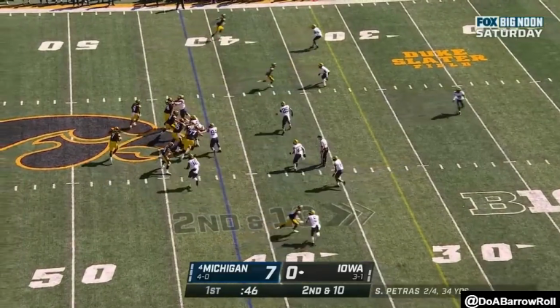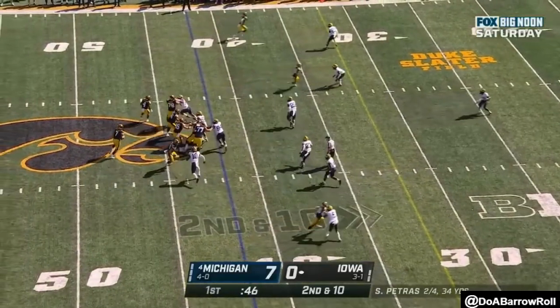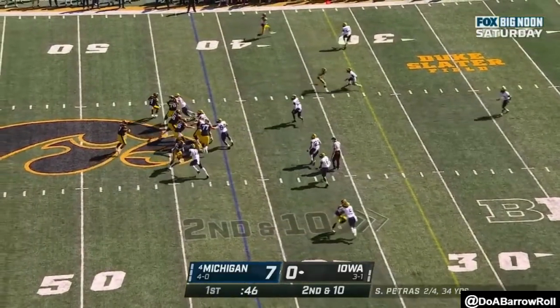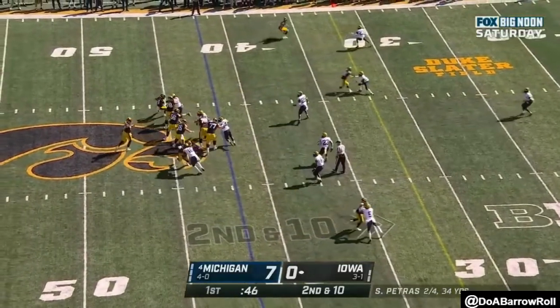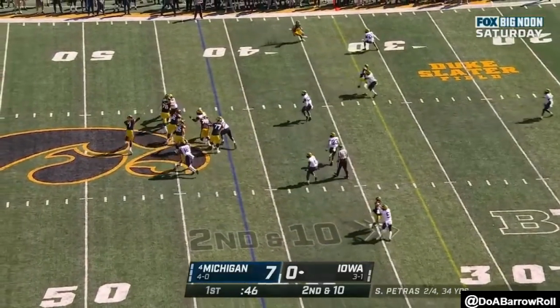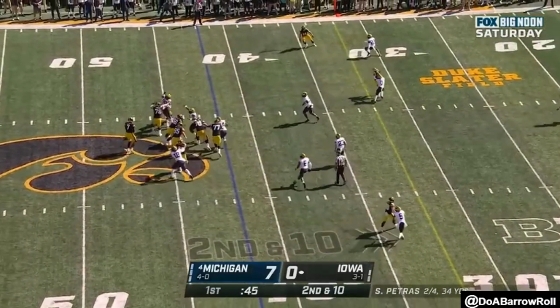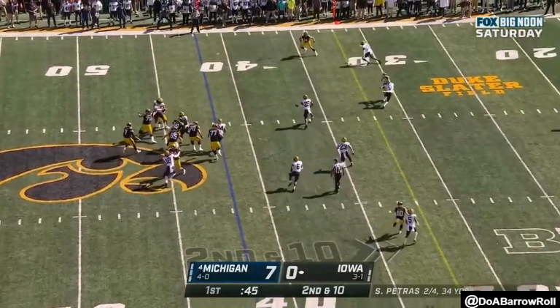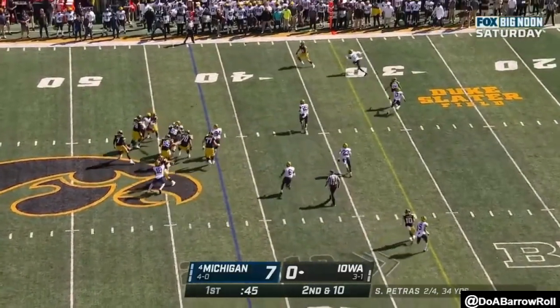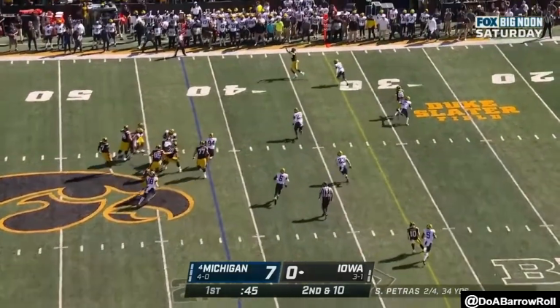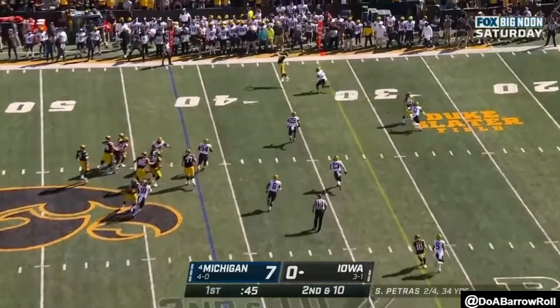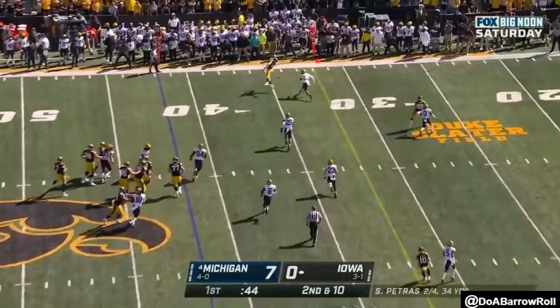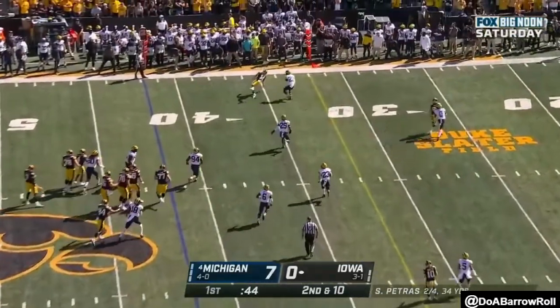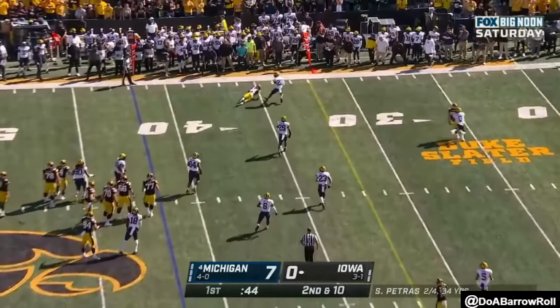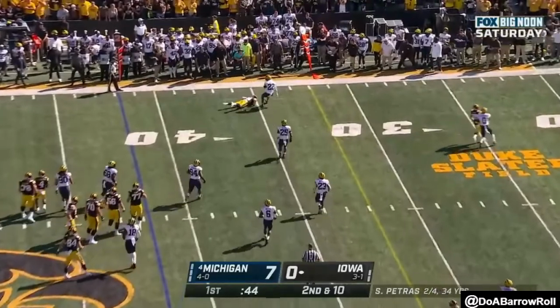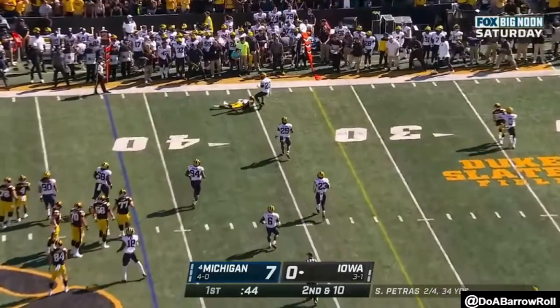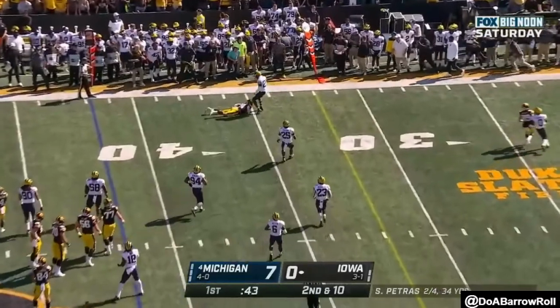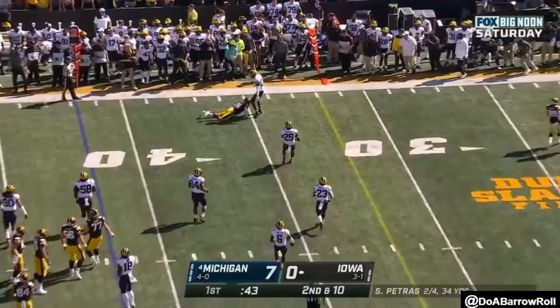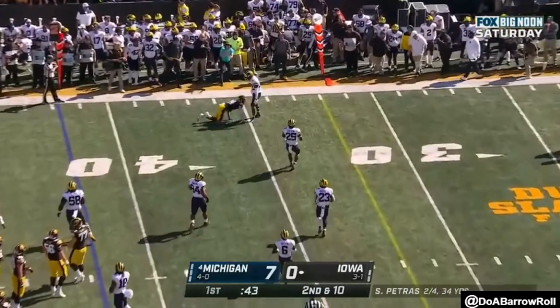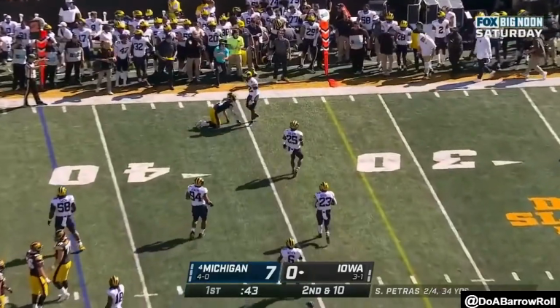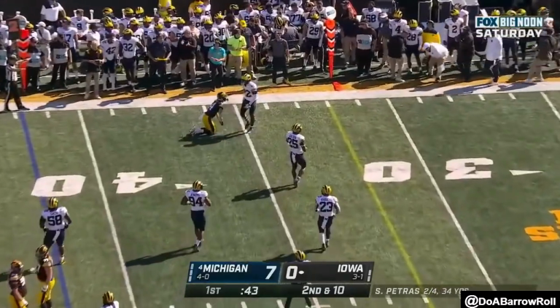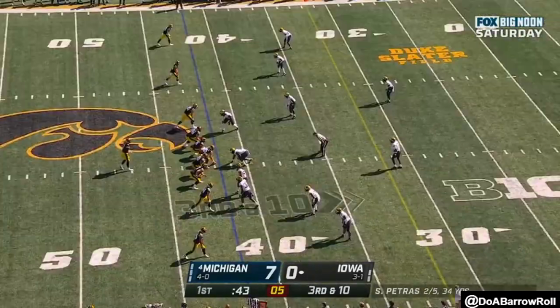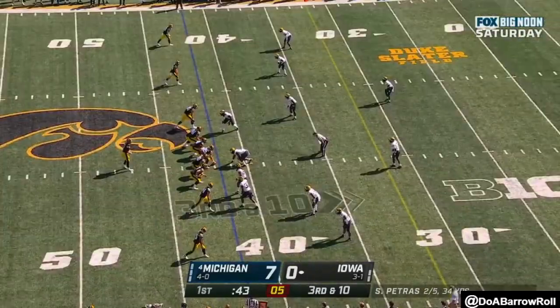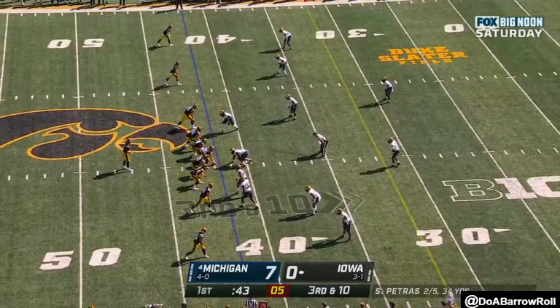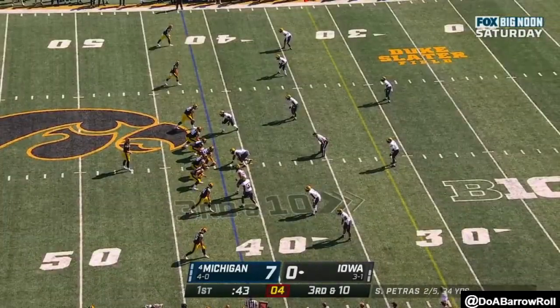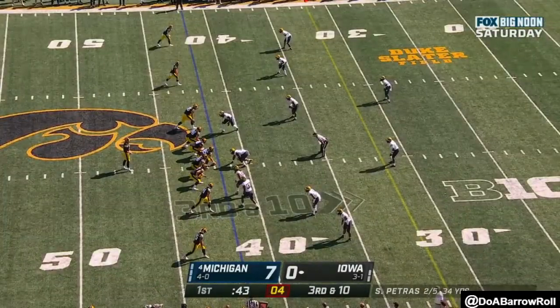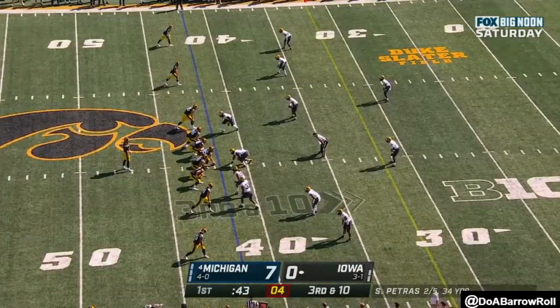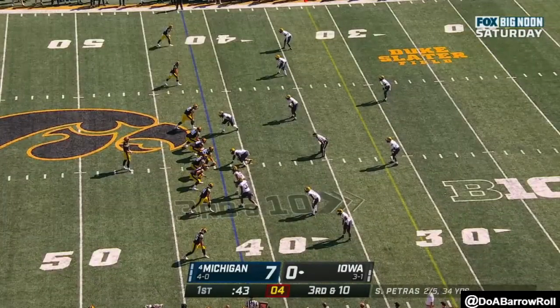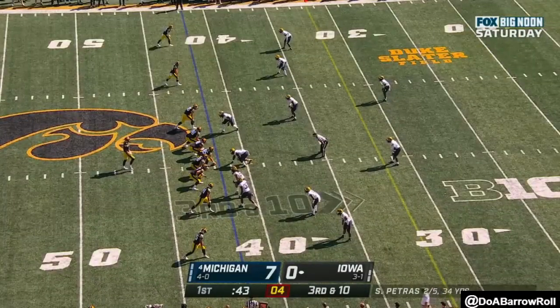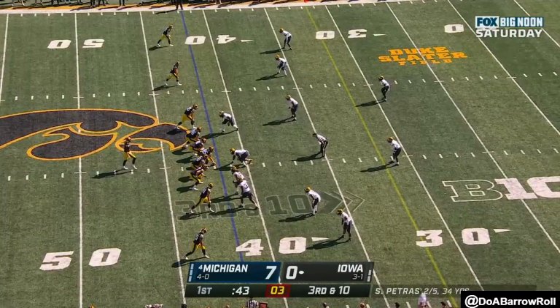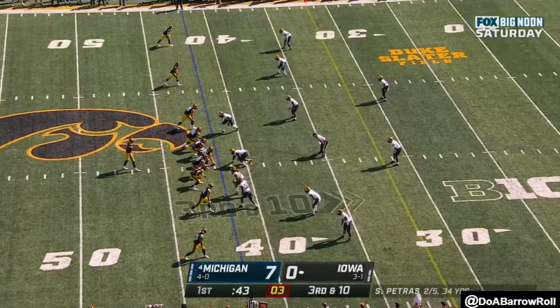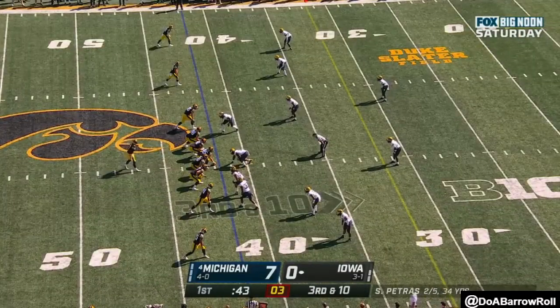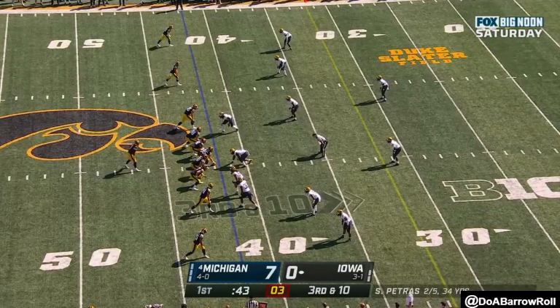Petrus sprints out, throws on the move, and another high throw. Third down and 10 at the 42.